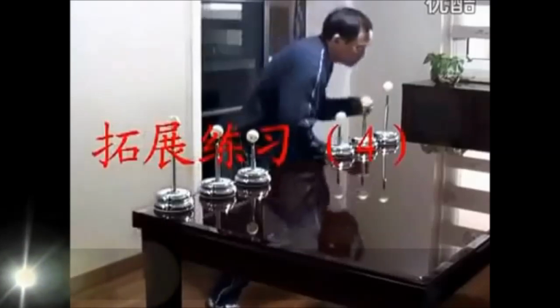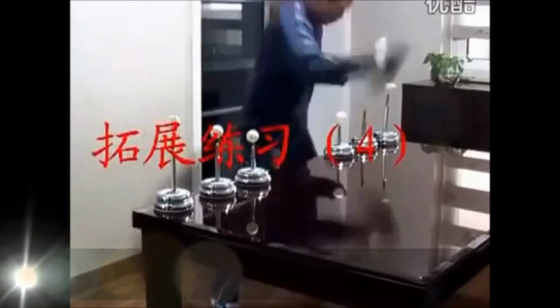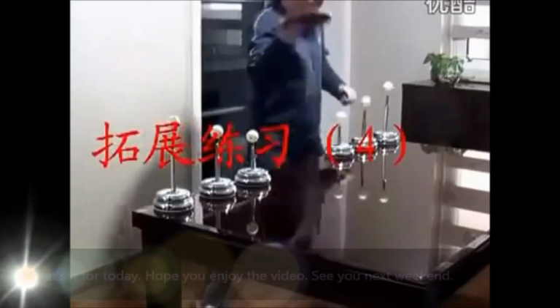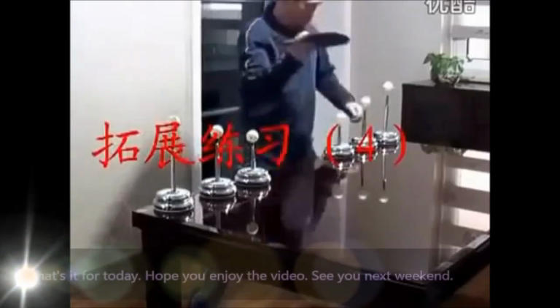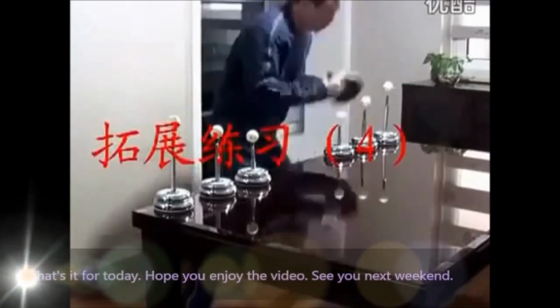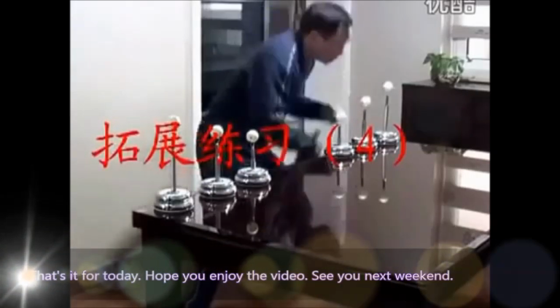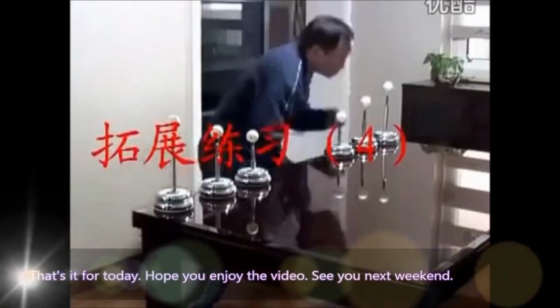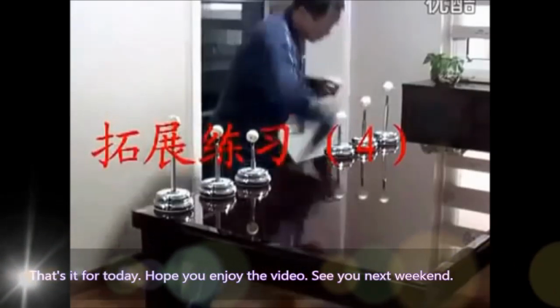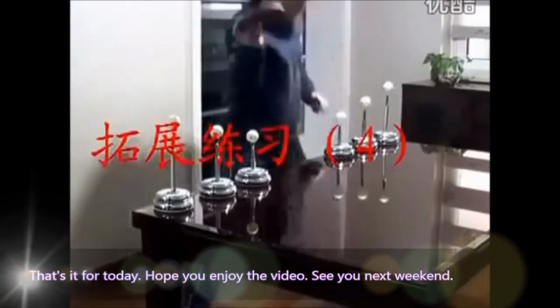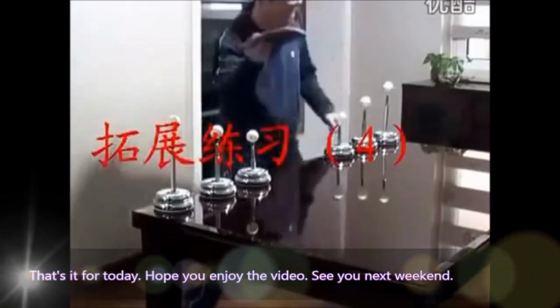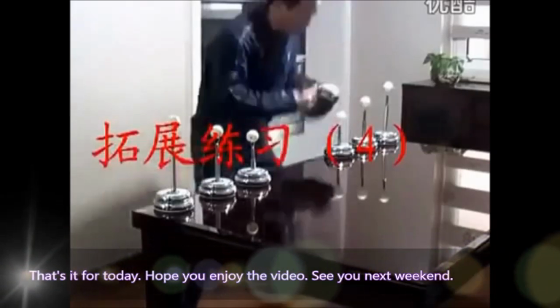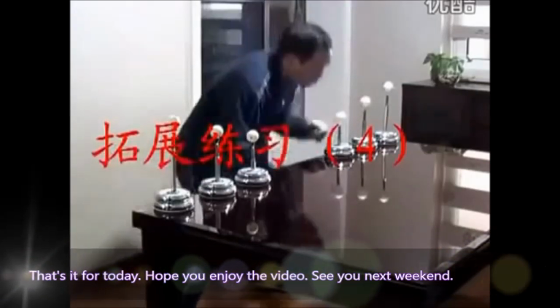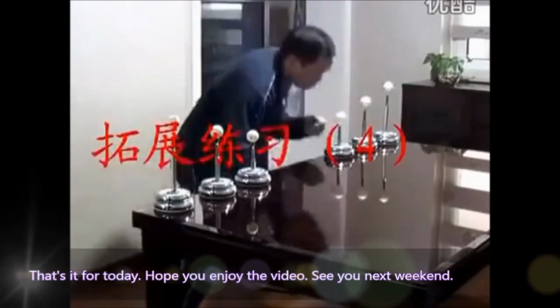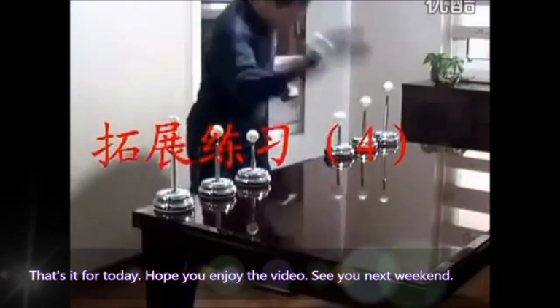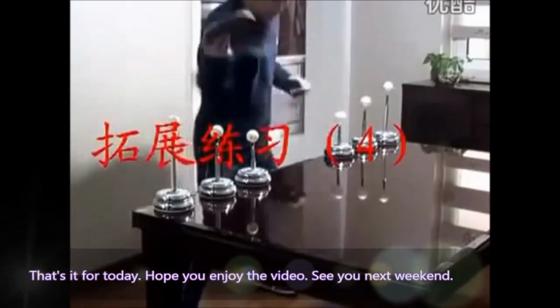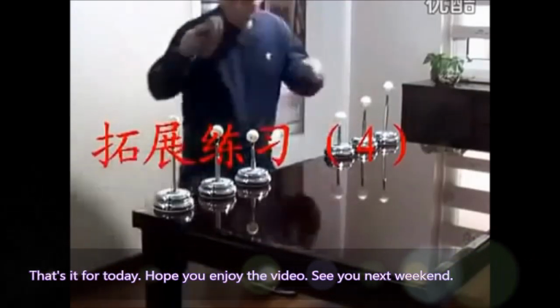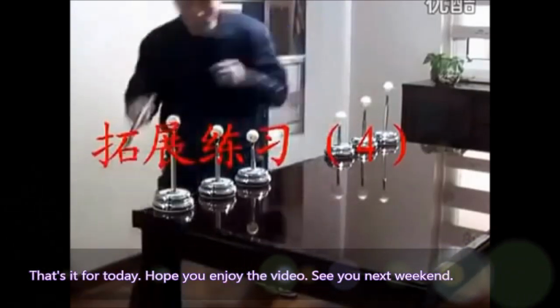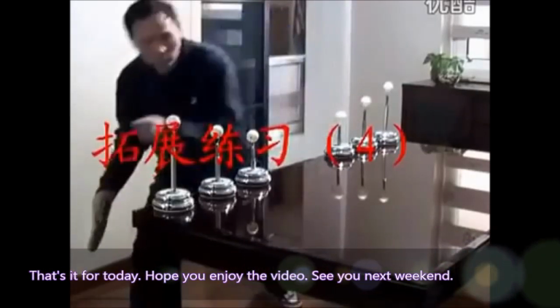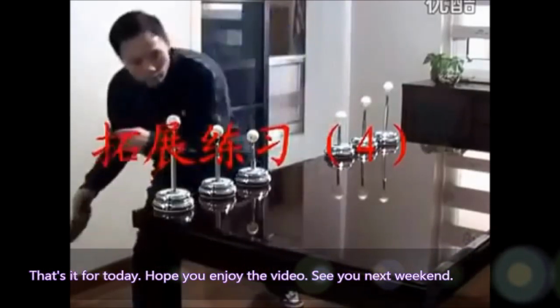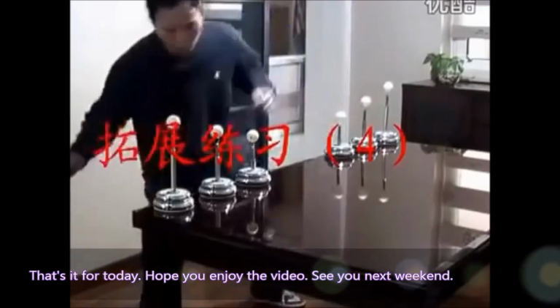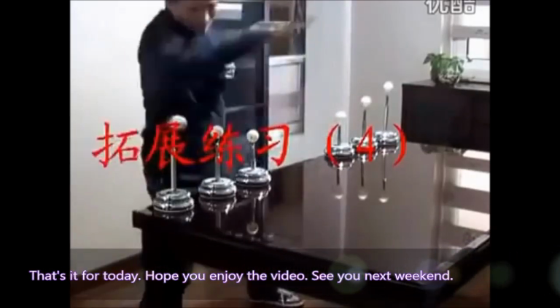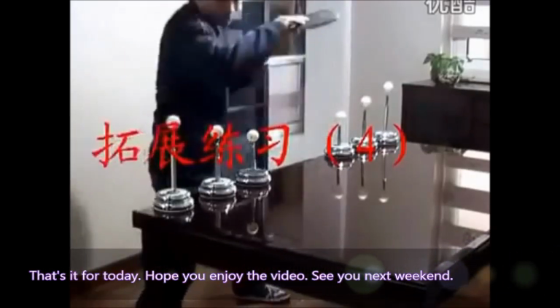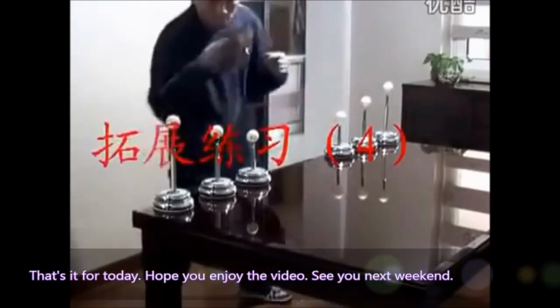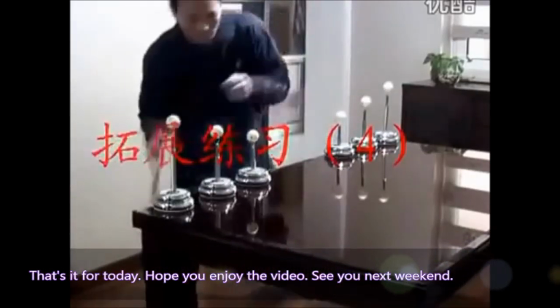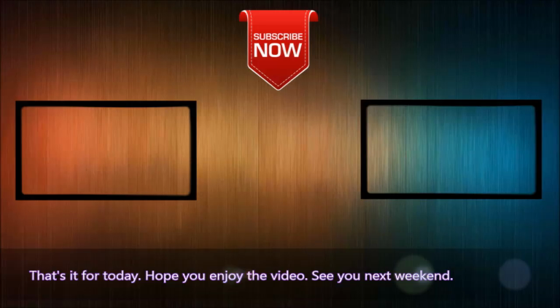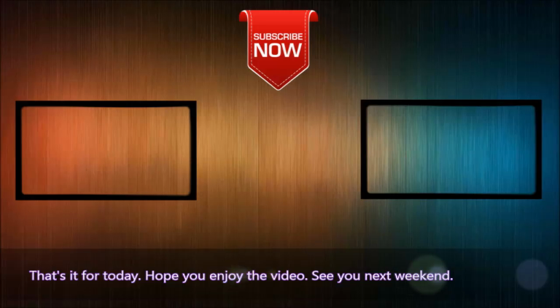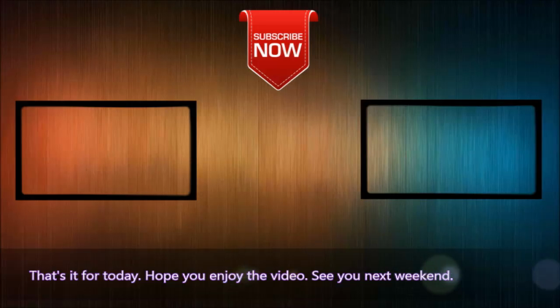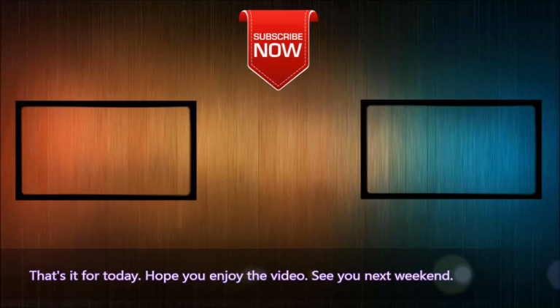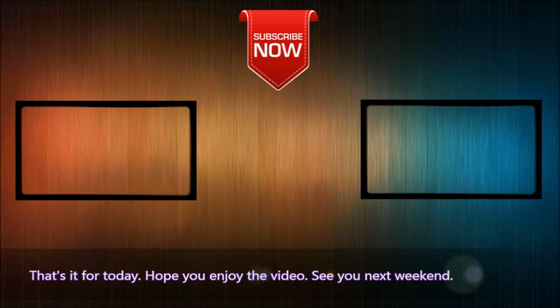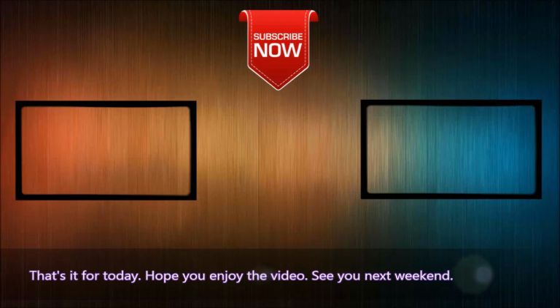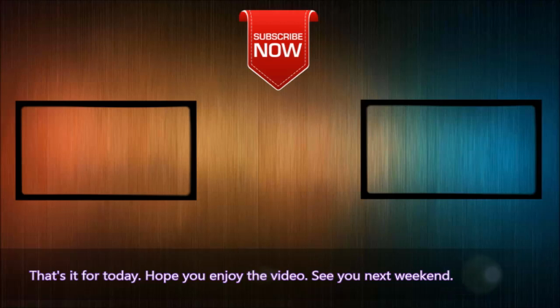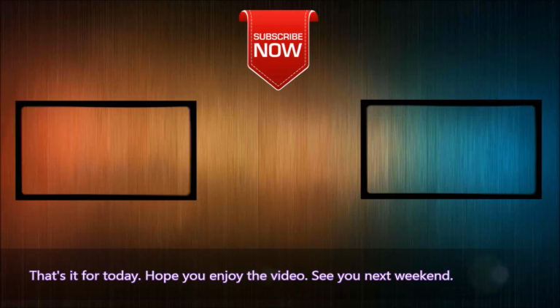That's it for today. Hope you enjoy the video. See you next weekend.